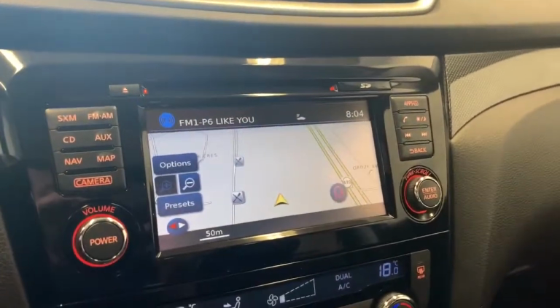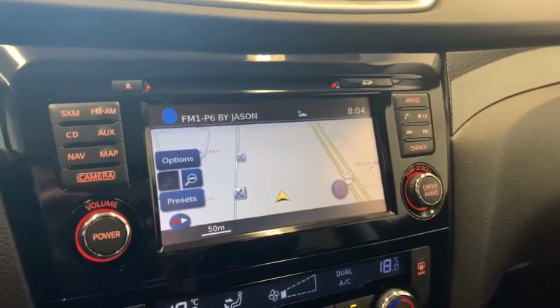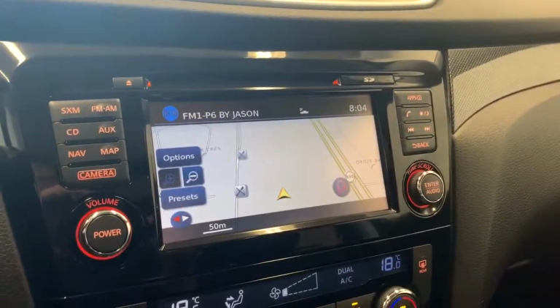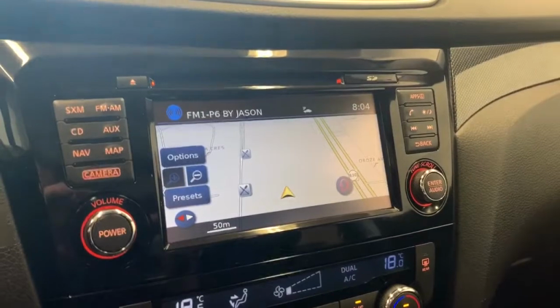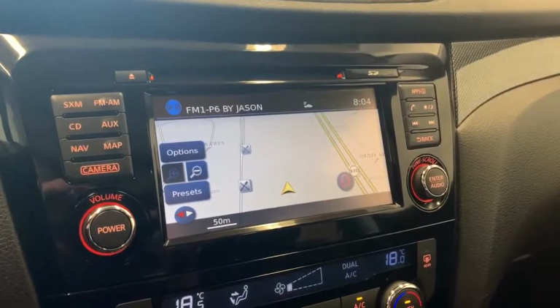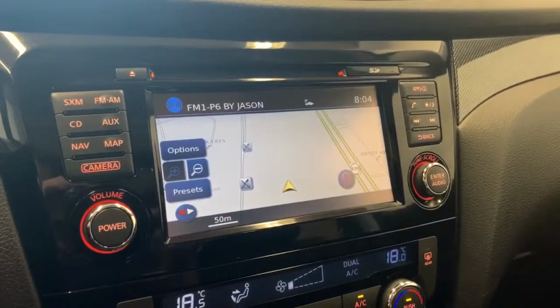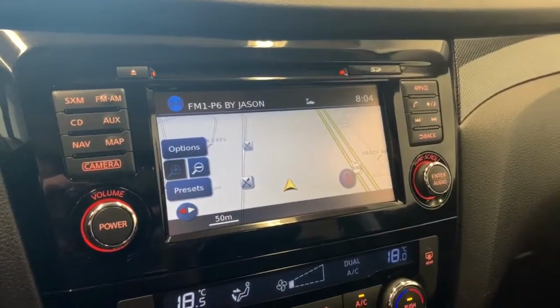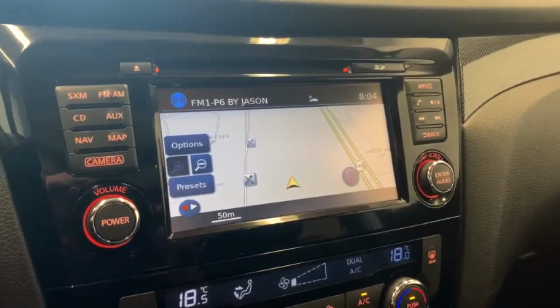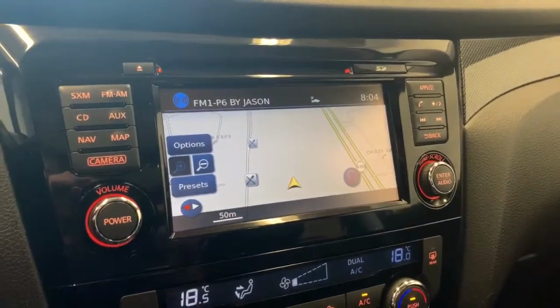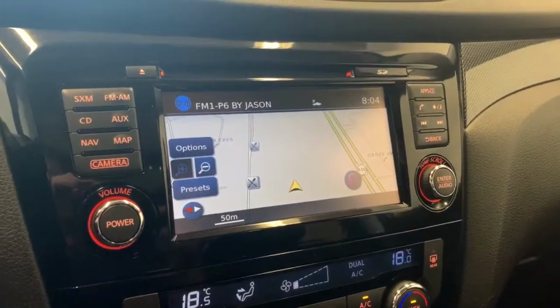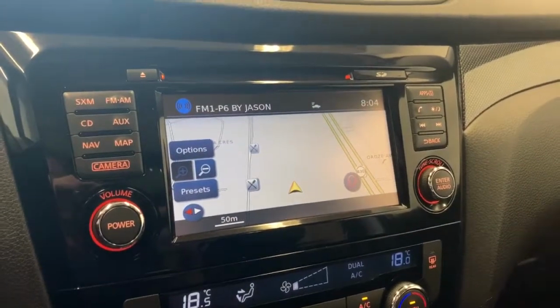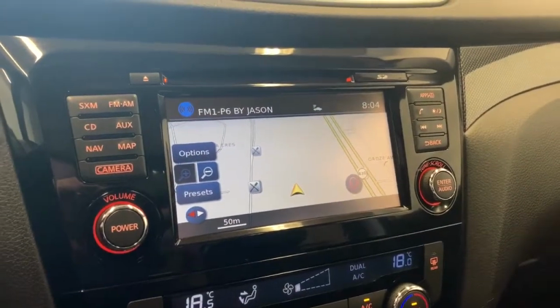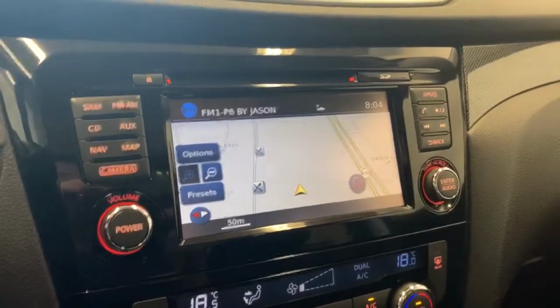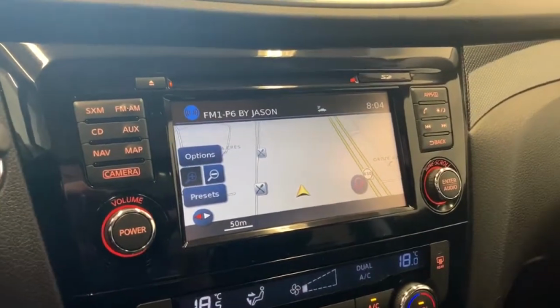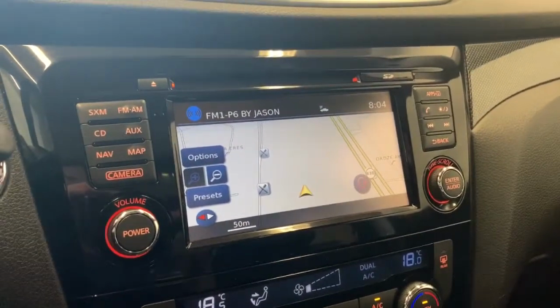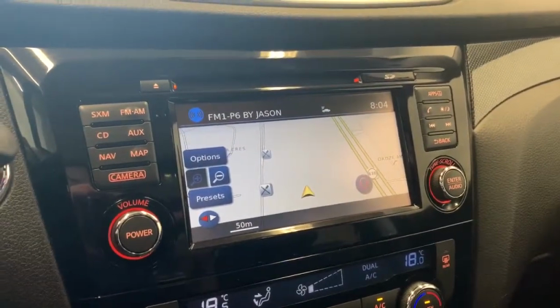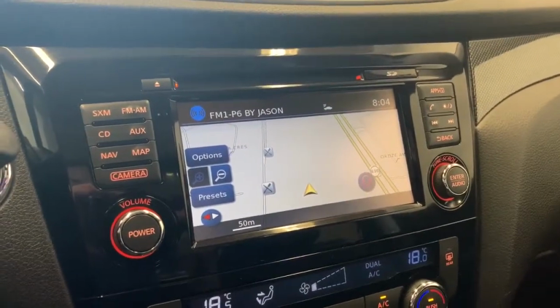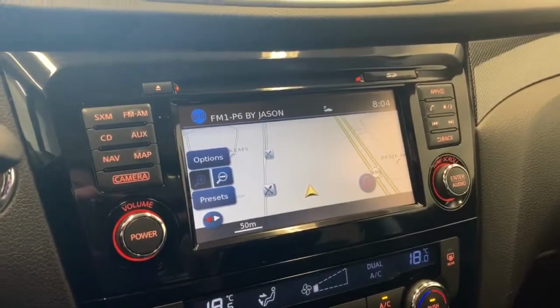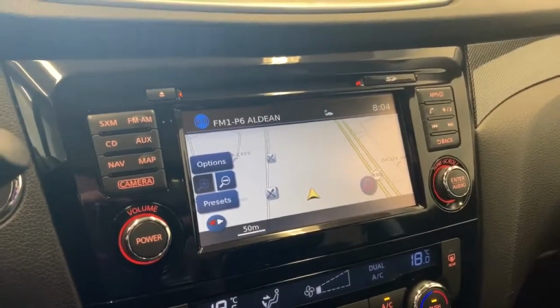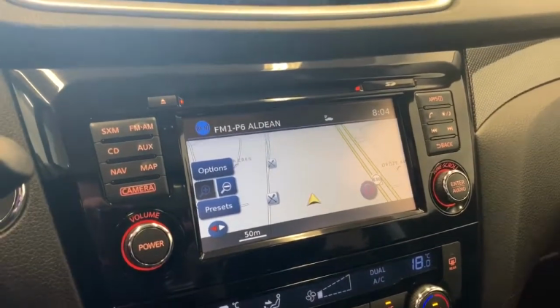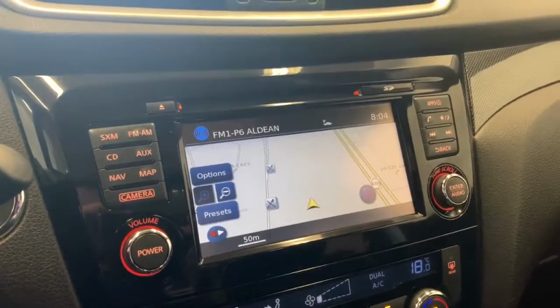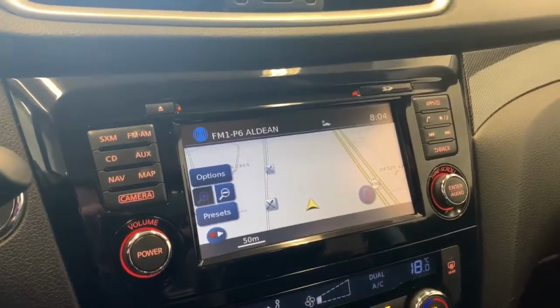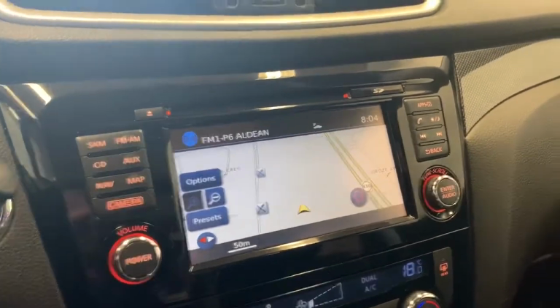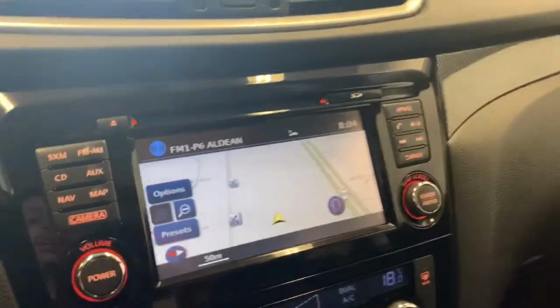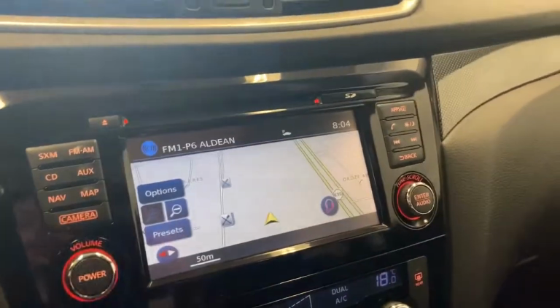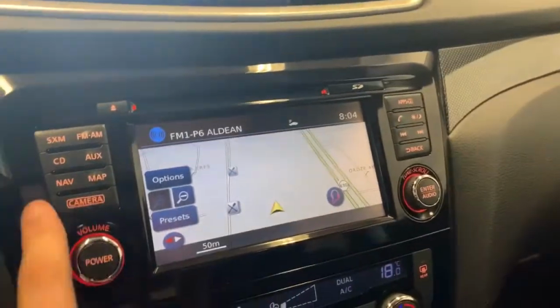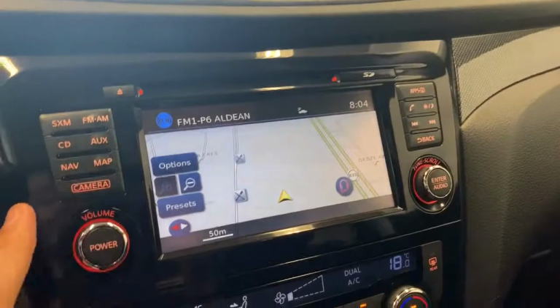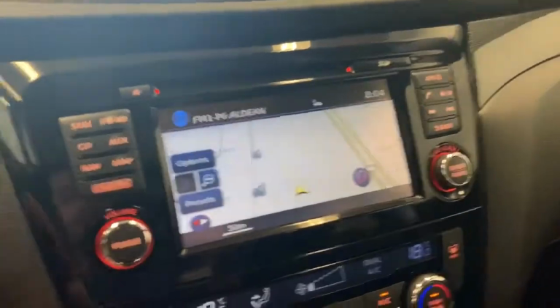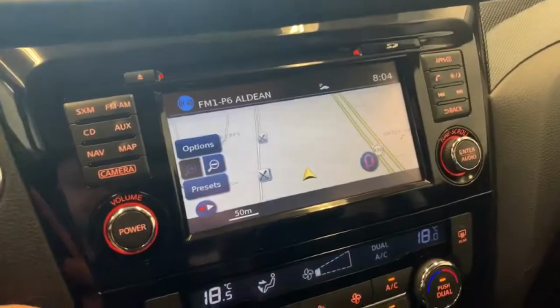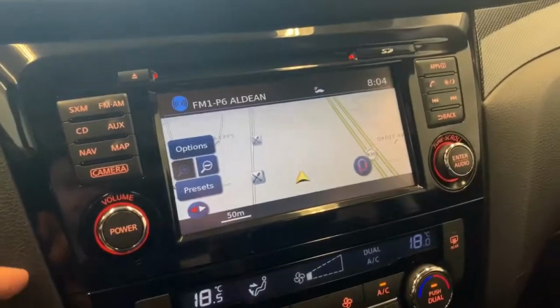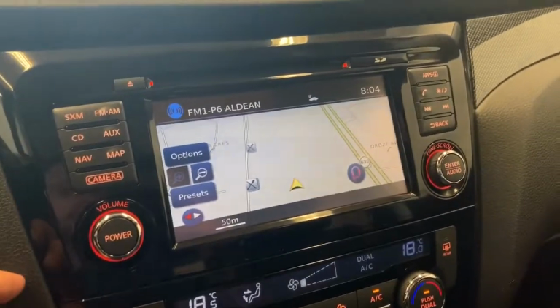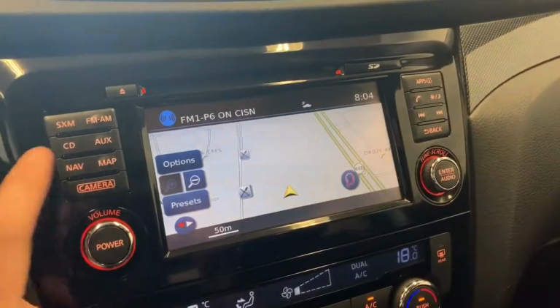AM, FM and Sirius XM radio. You have USB auxiliary input, a CD player and Bluetooth connectivity.